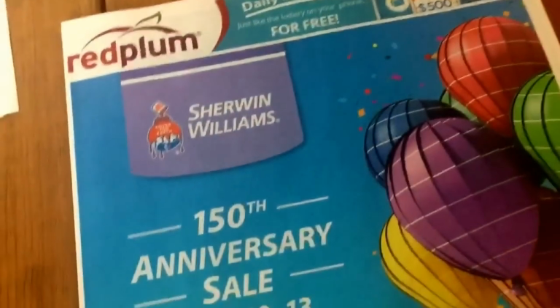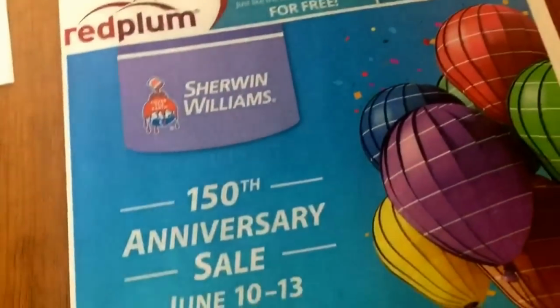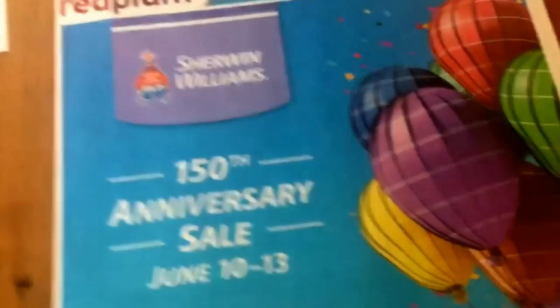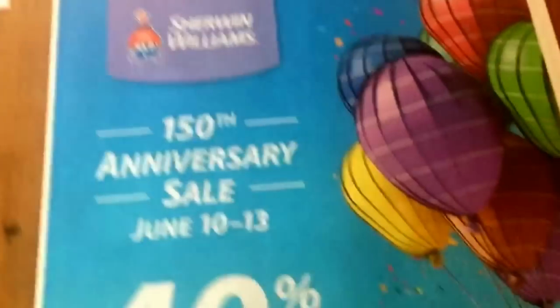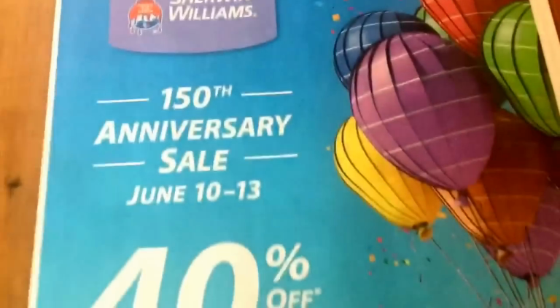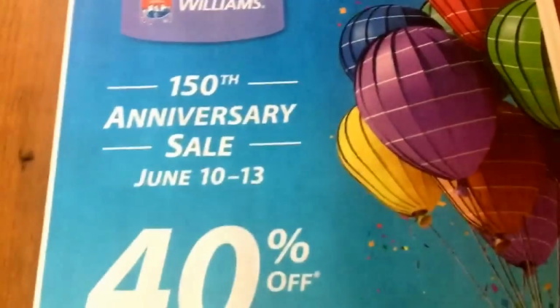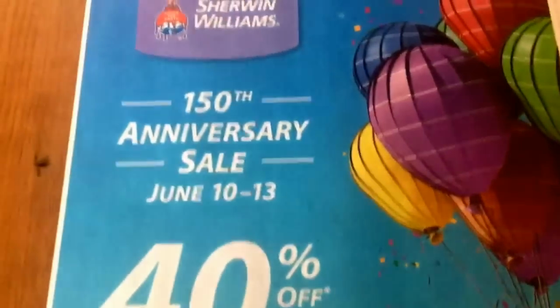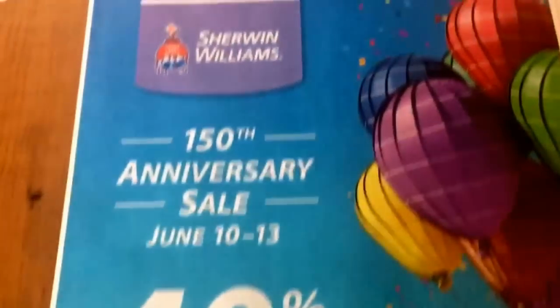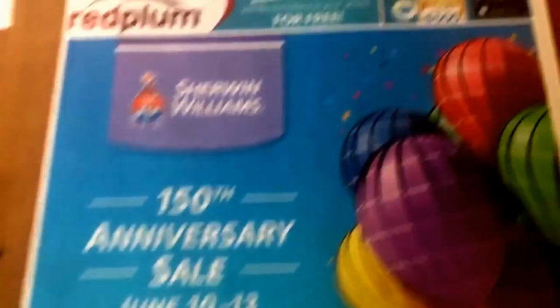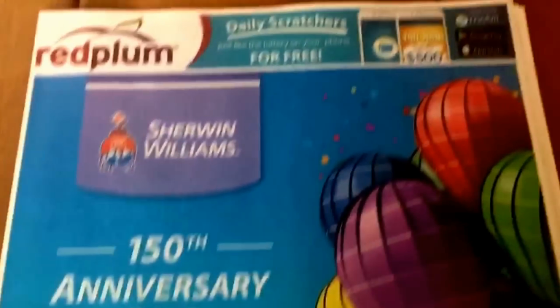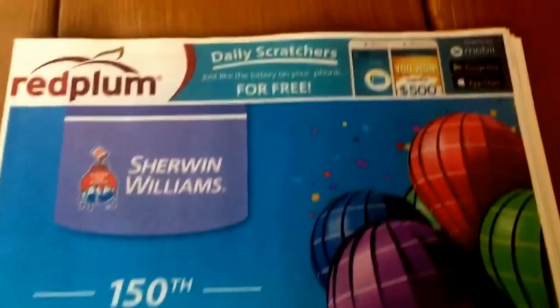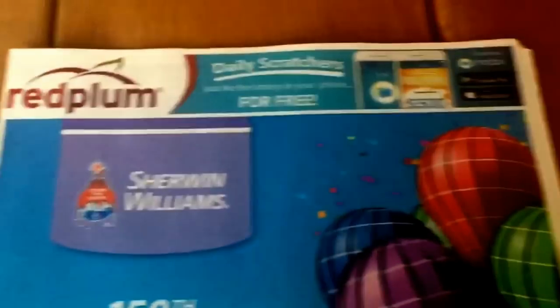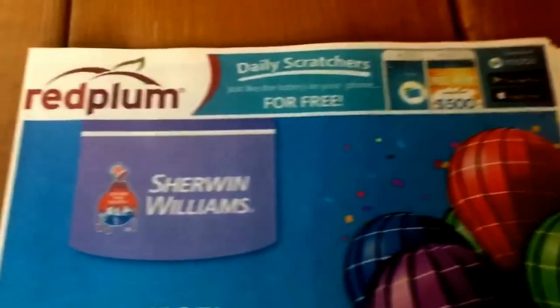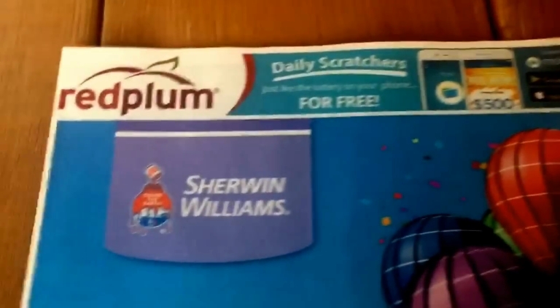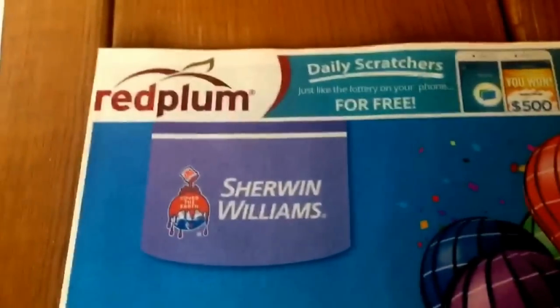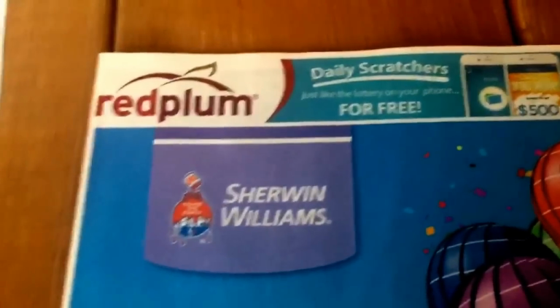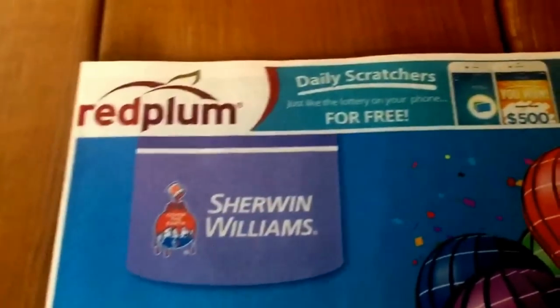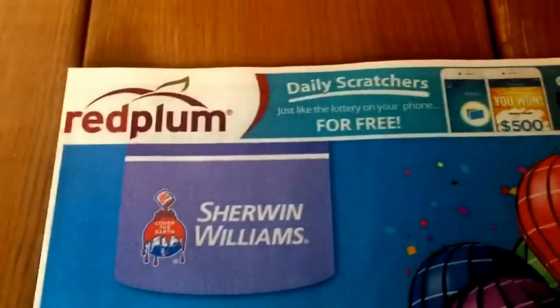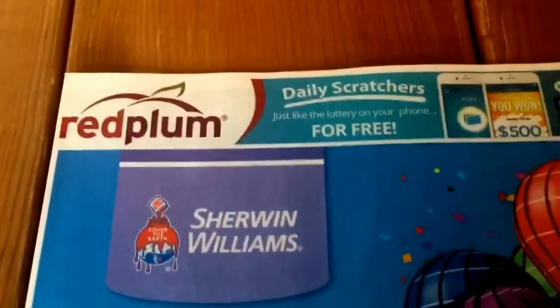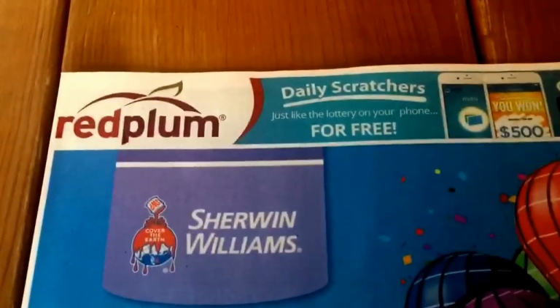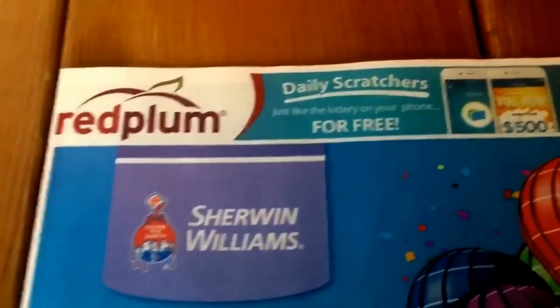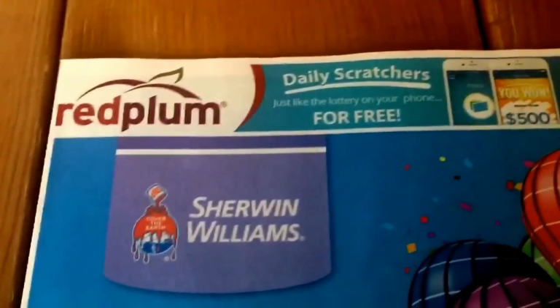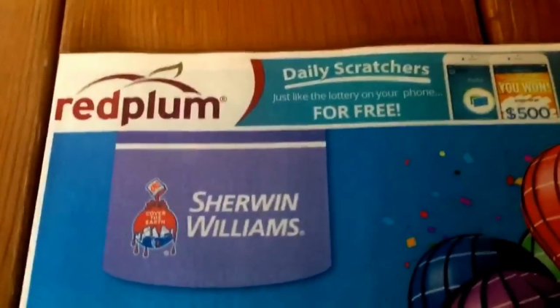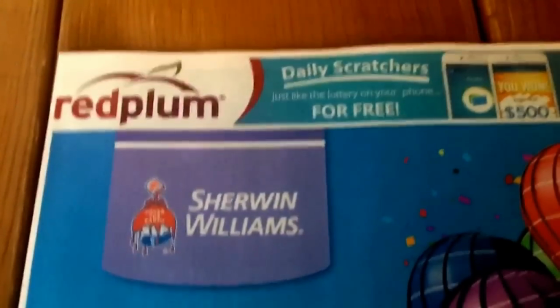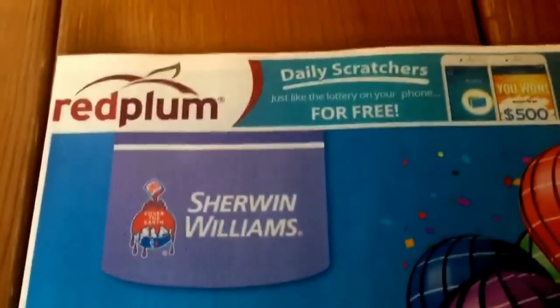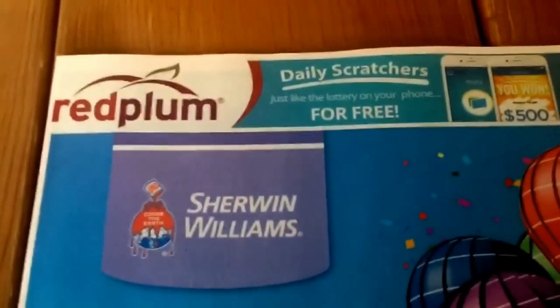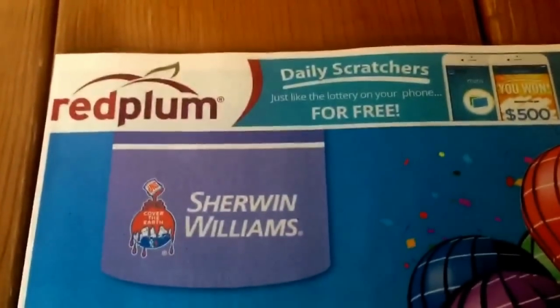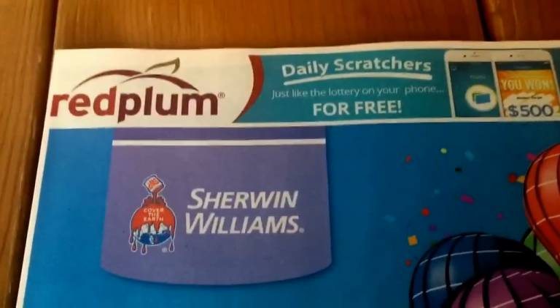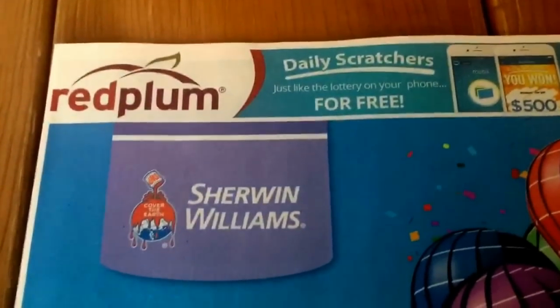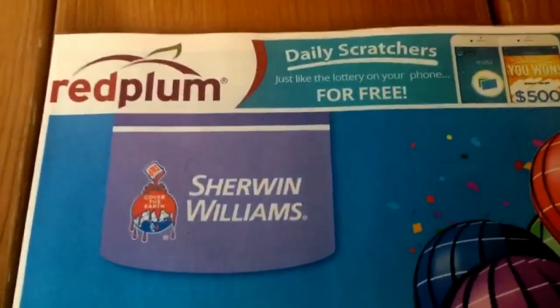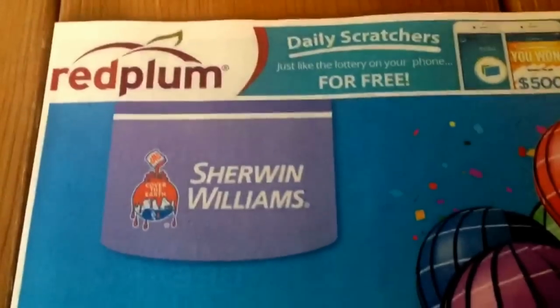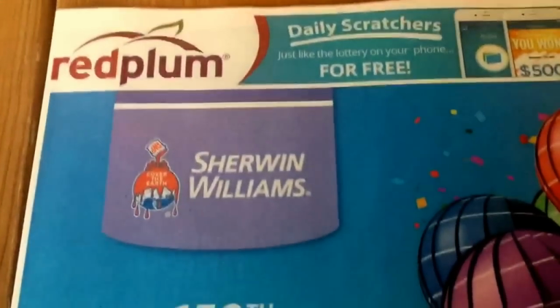So this is our next Red Plum insert for this Sunday.